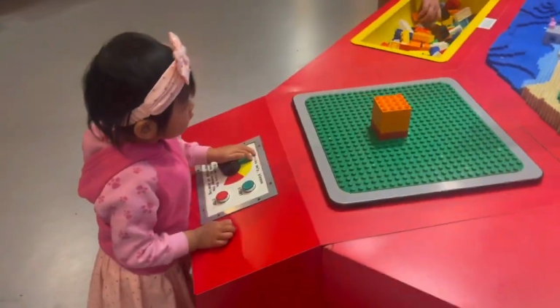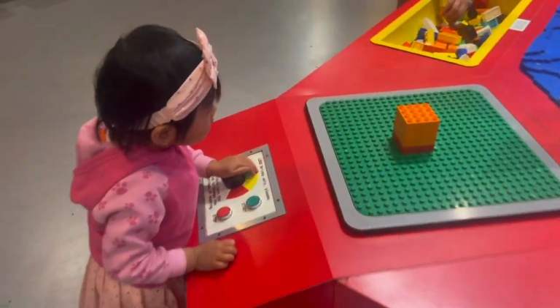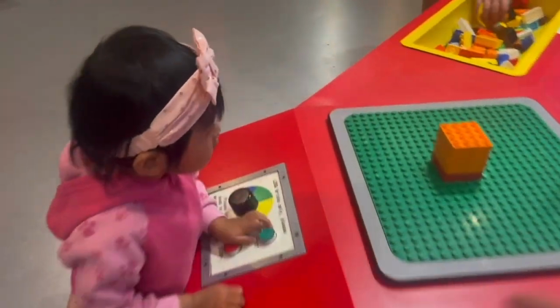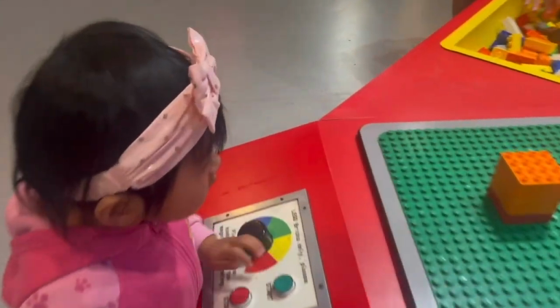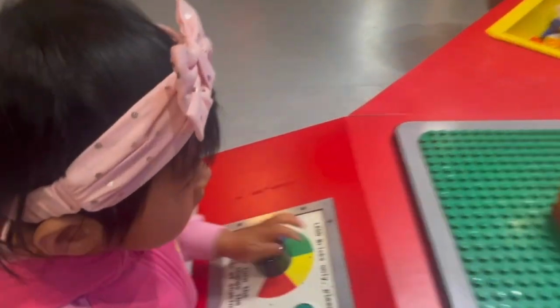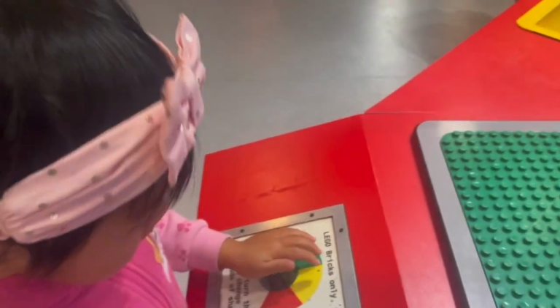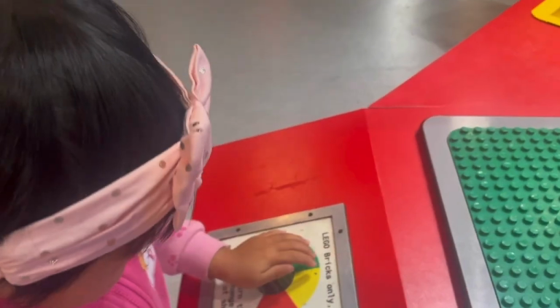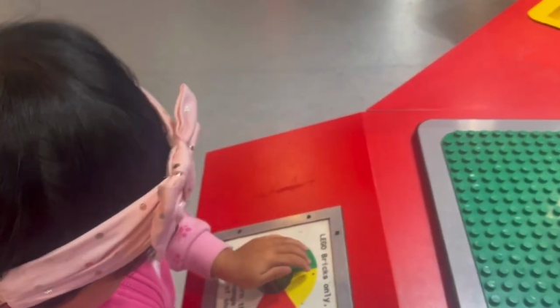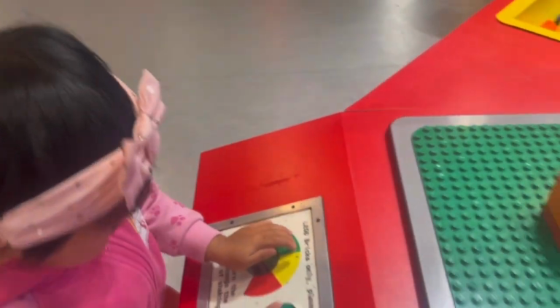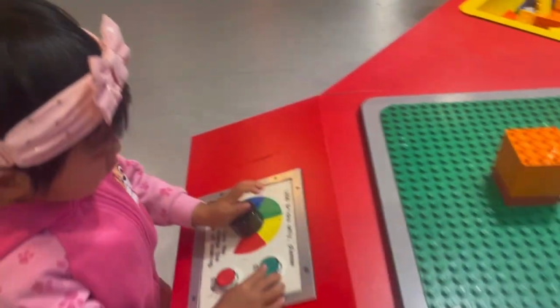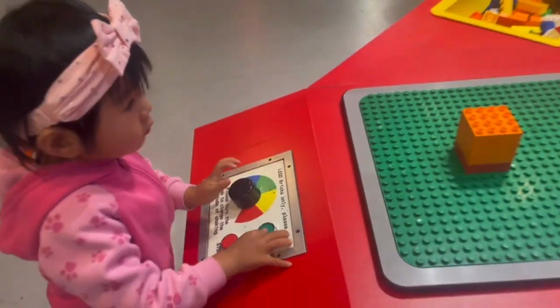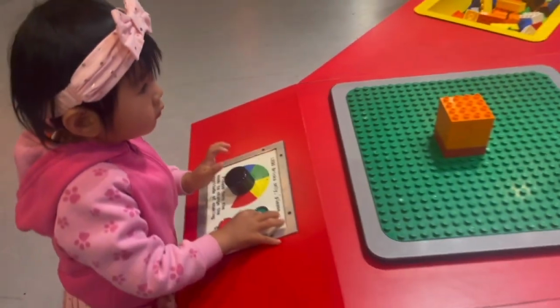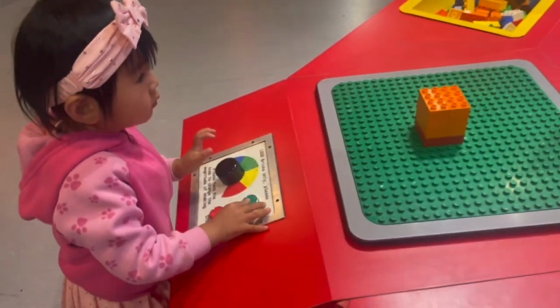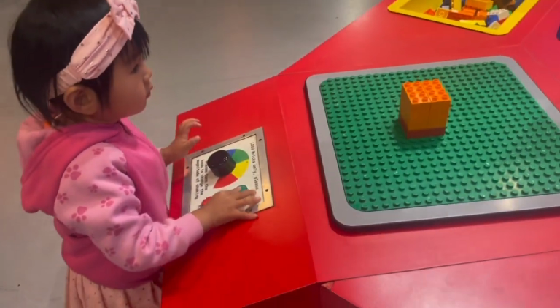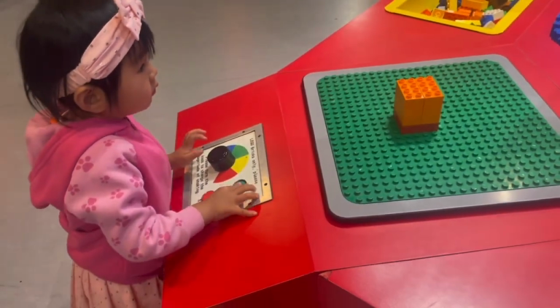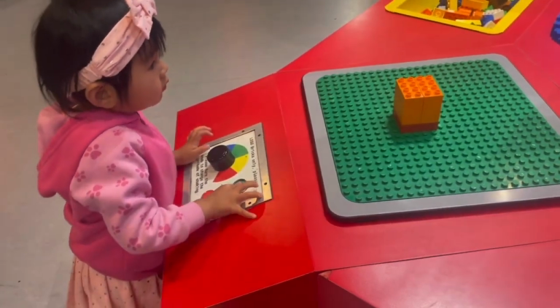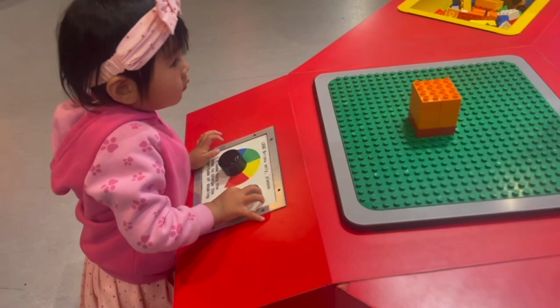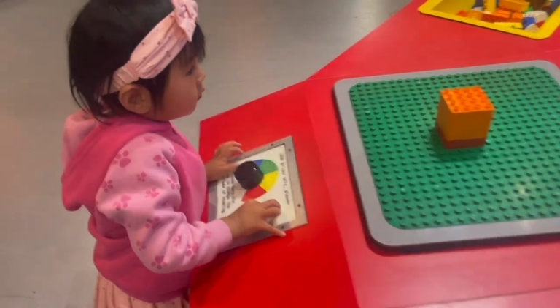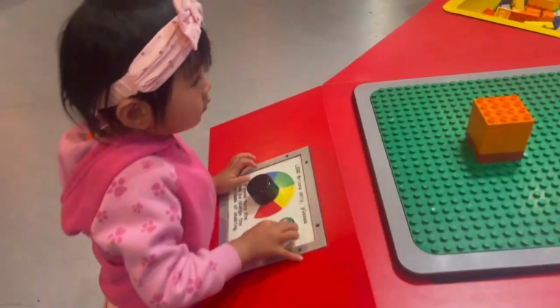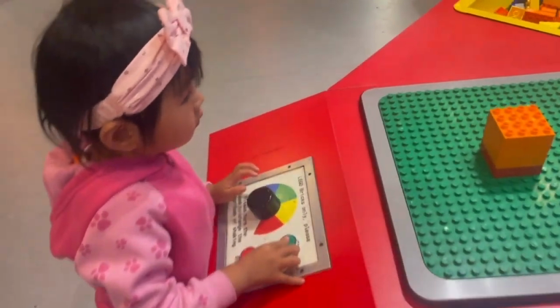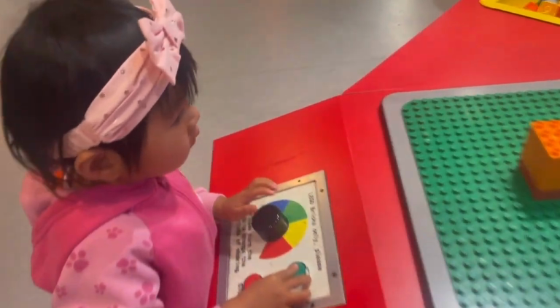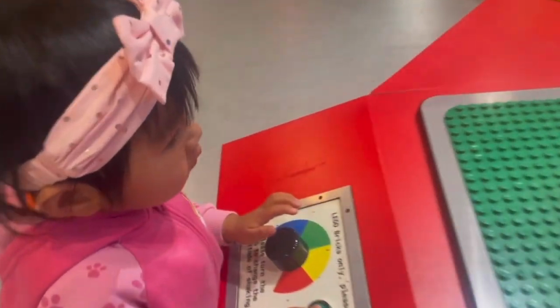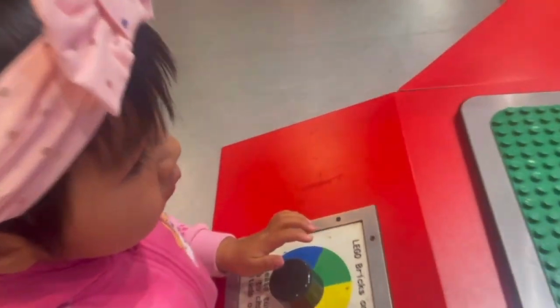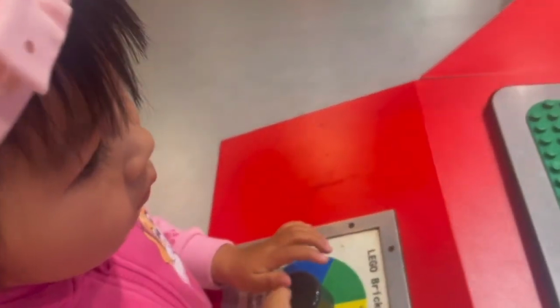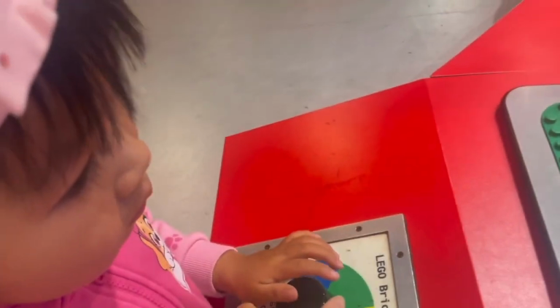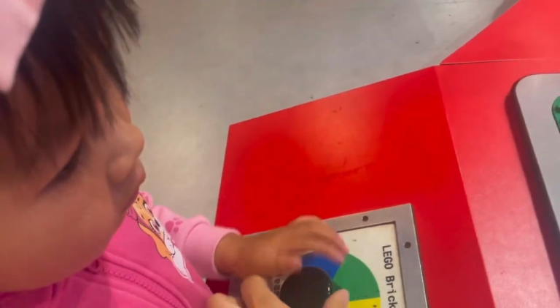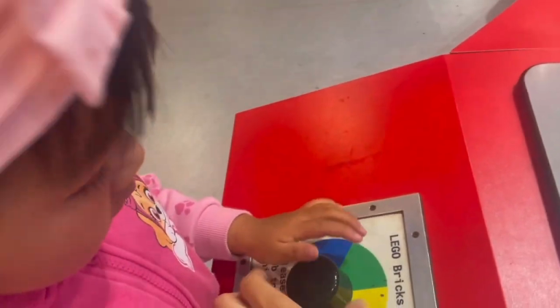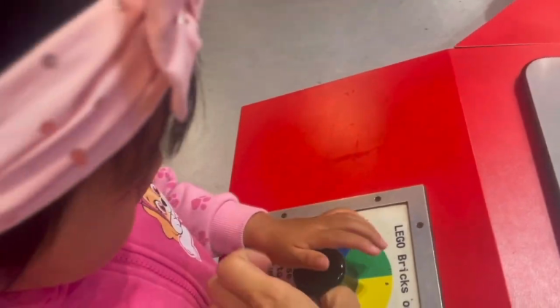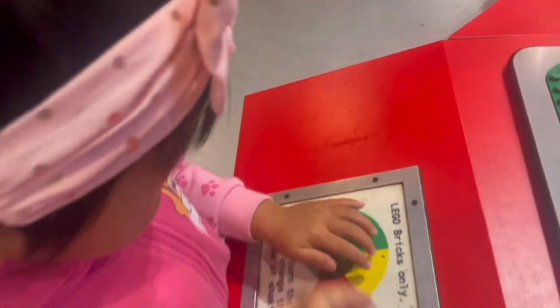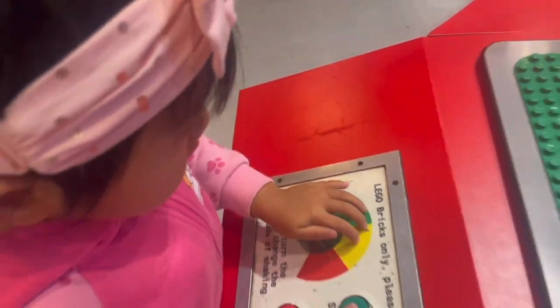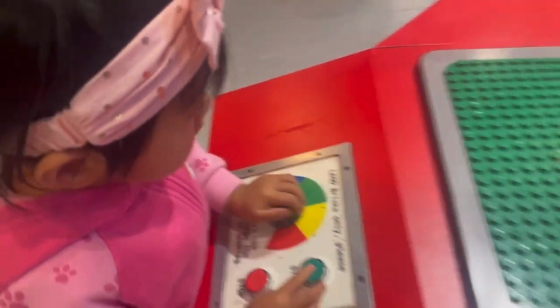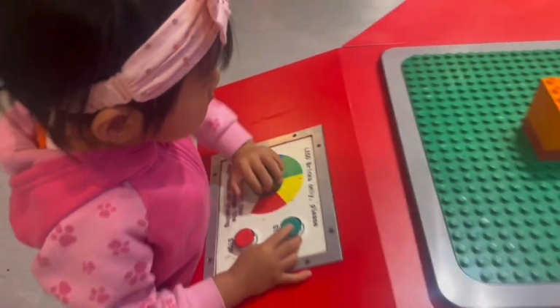First start, first start. Start shaking very slowly, and if you turn the knob, it's going to go faster.